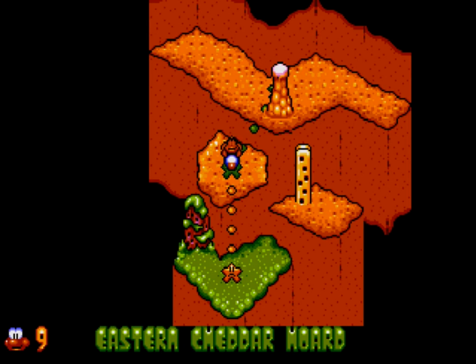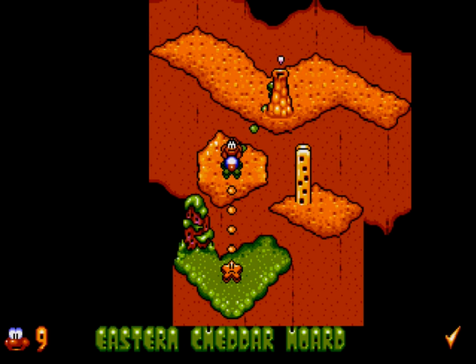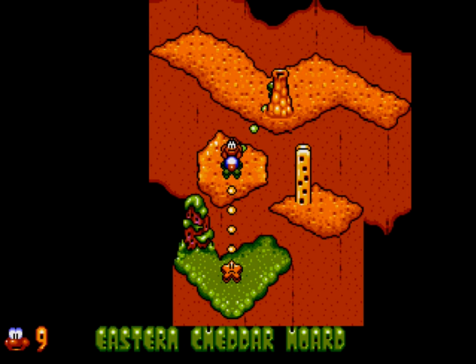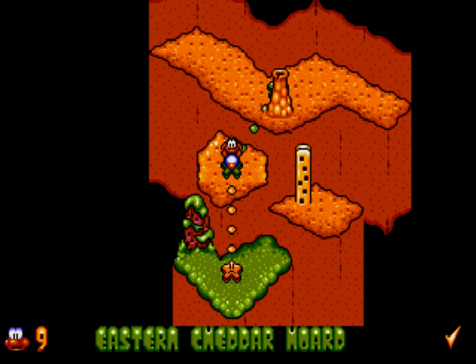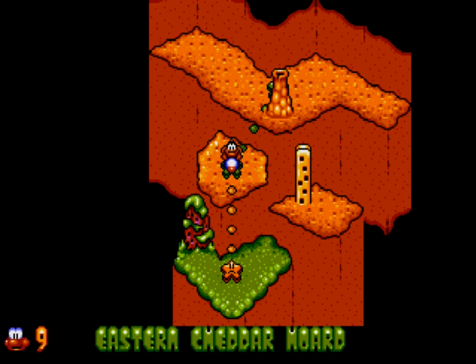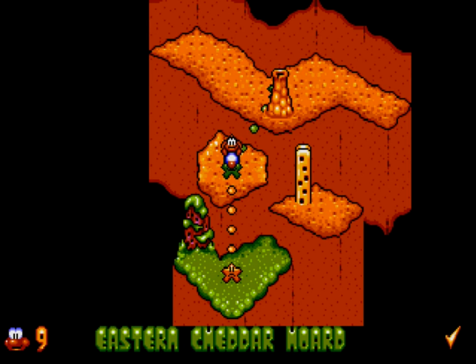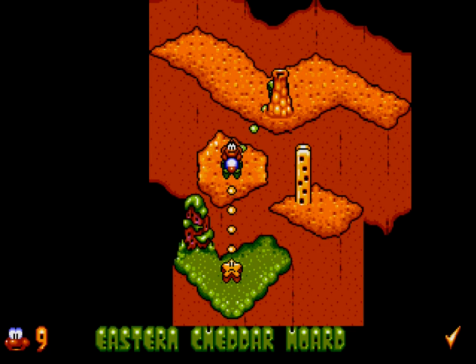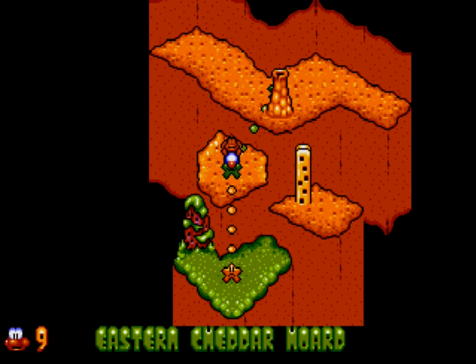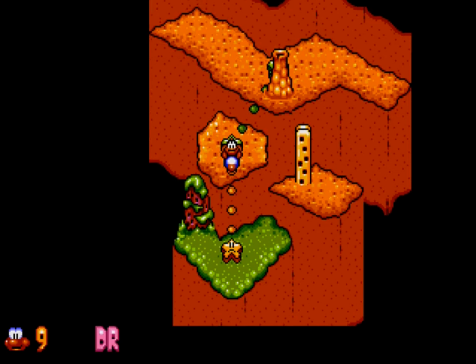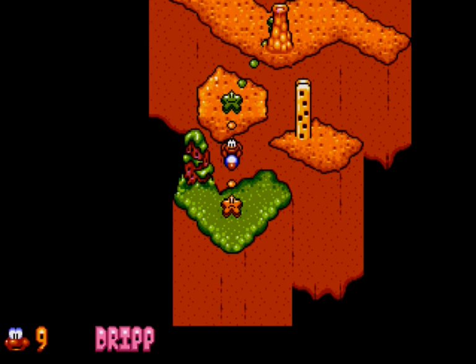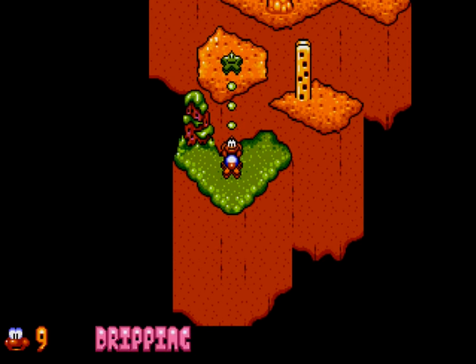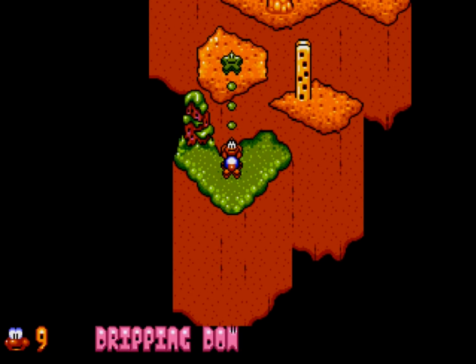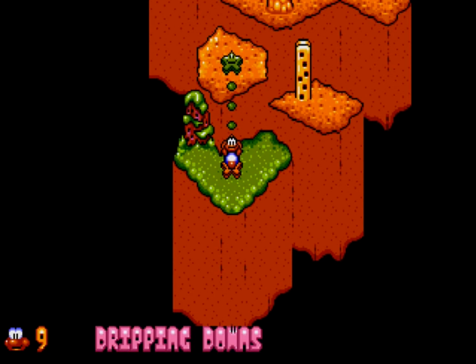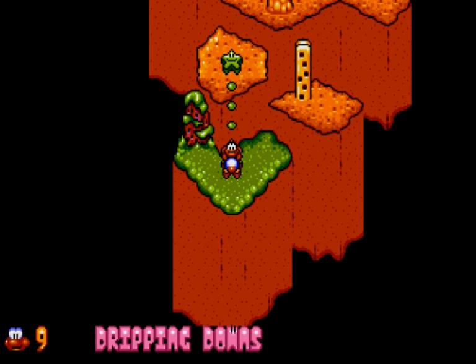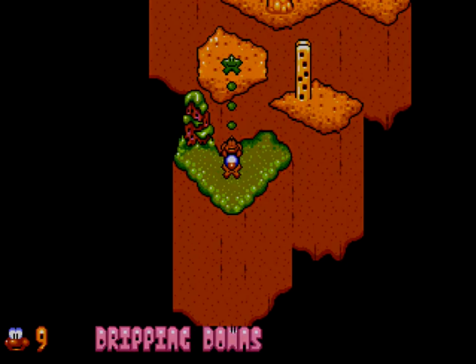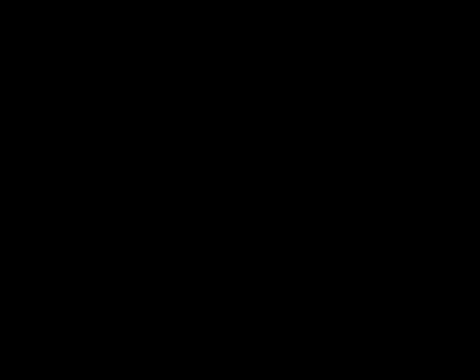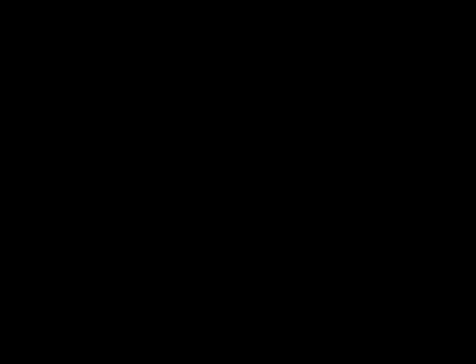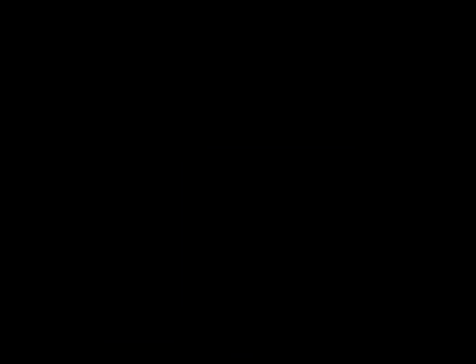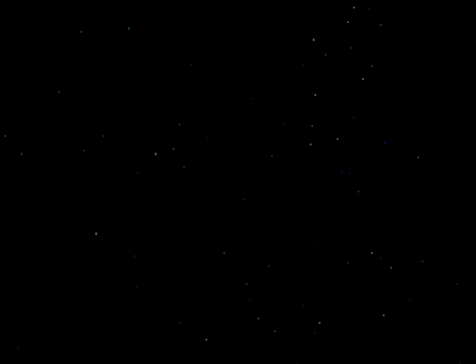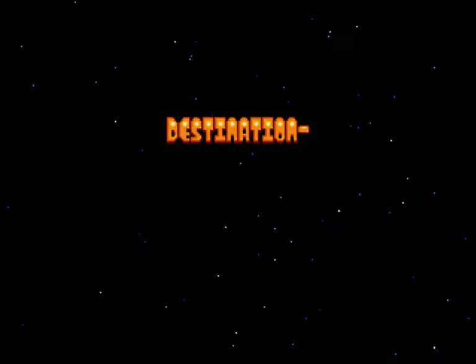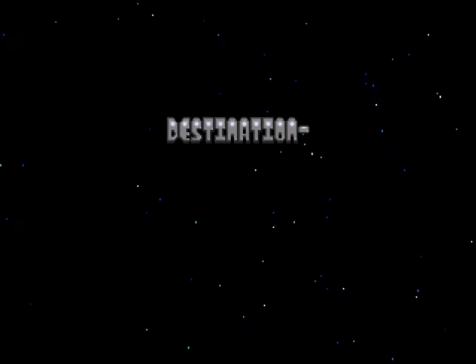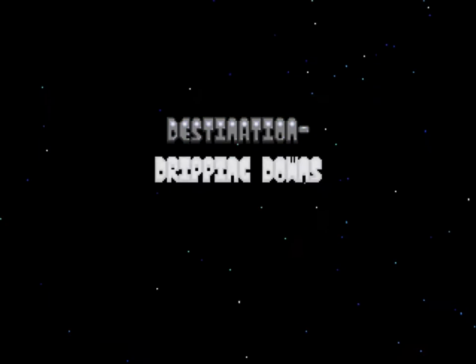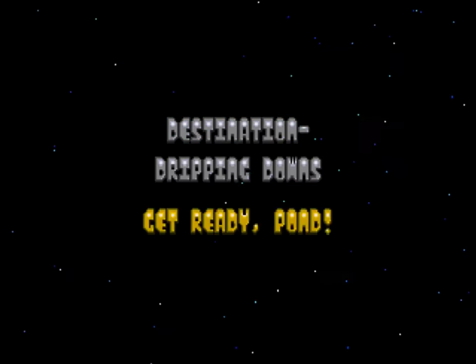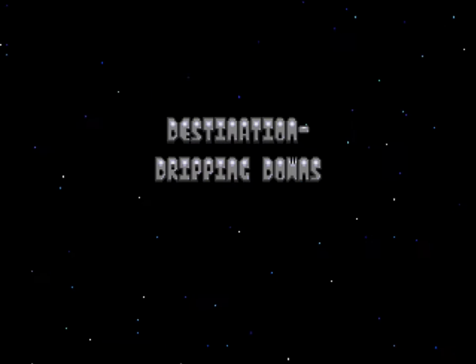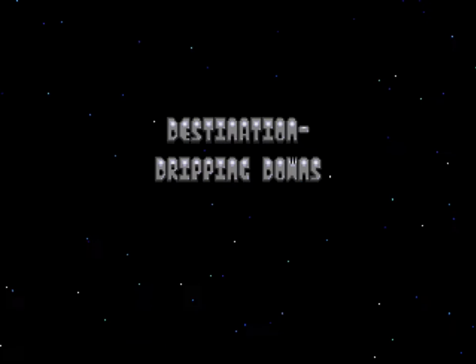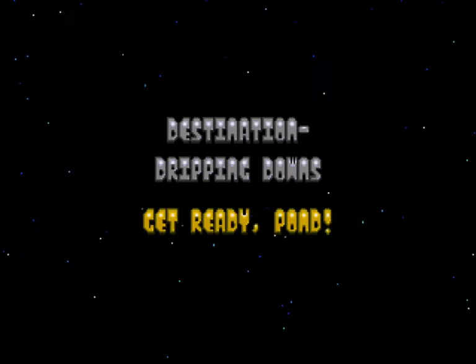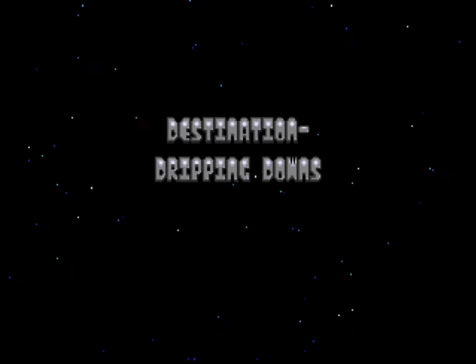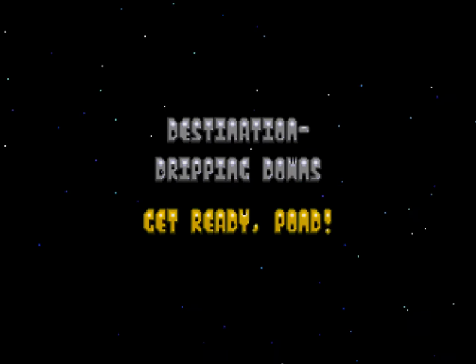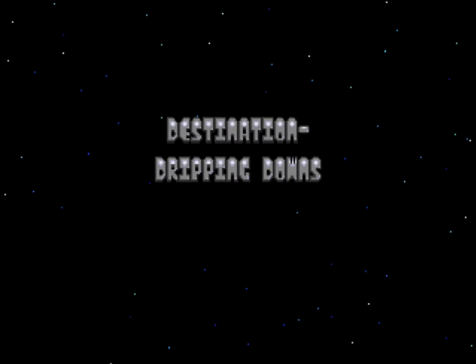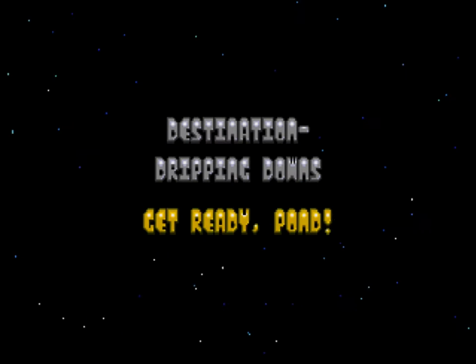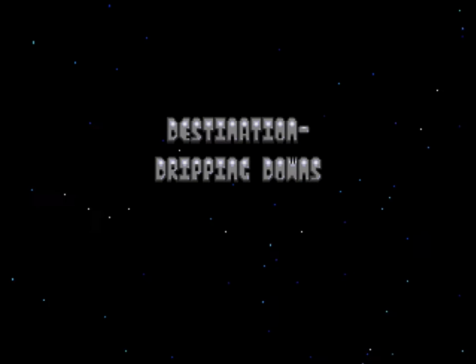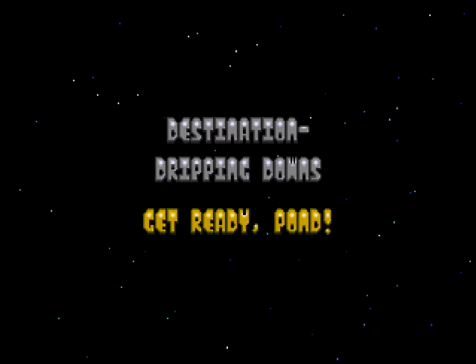Hey there, Five here, coming at you with part 72 of my James Spawn 3 walkthrough guides. This is Dripping Downs.